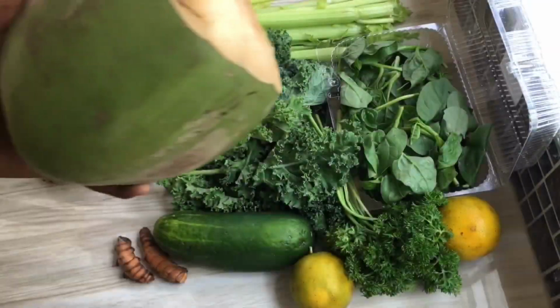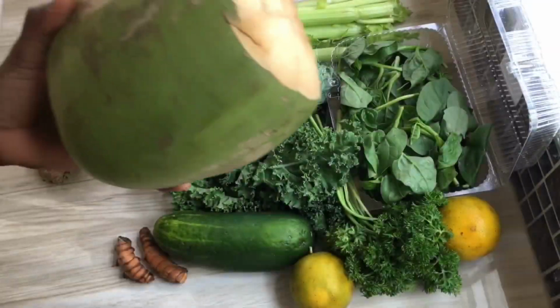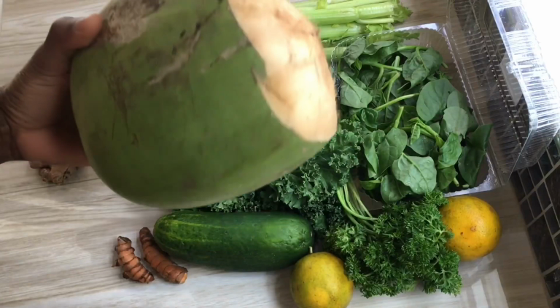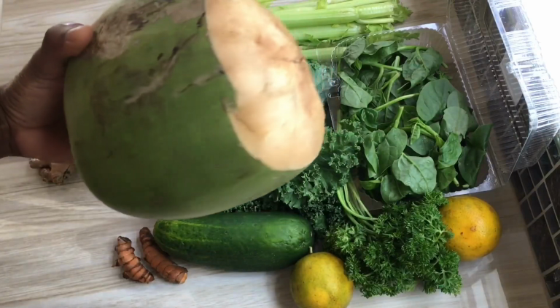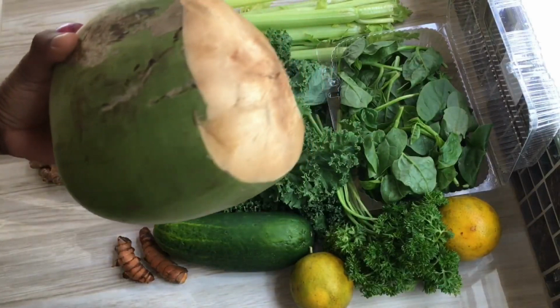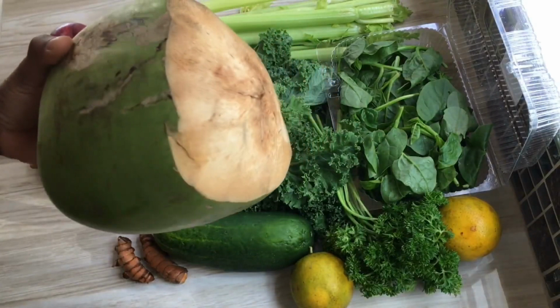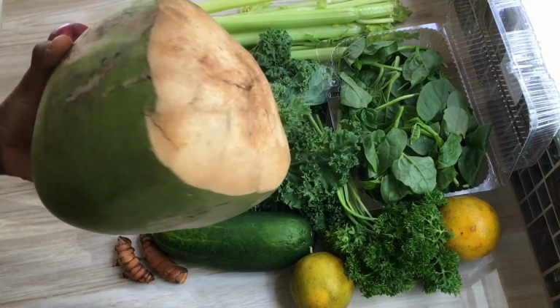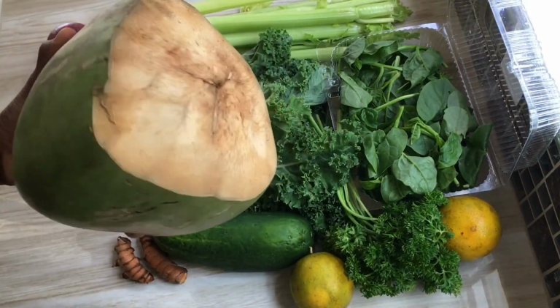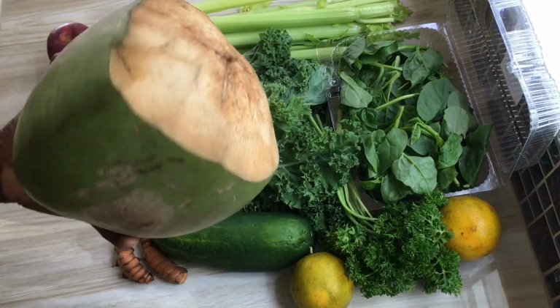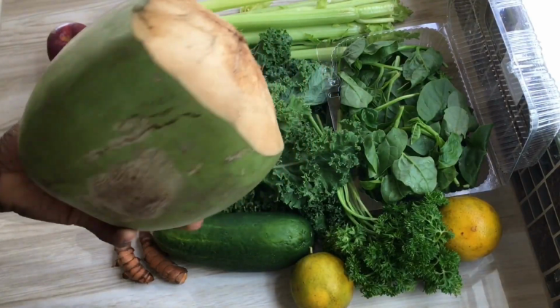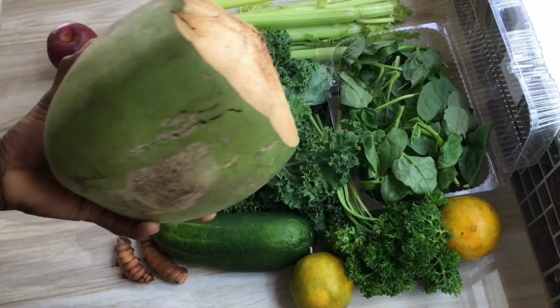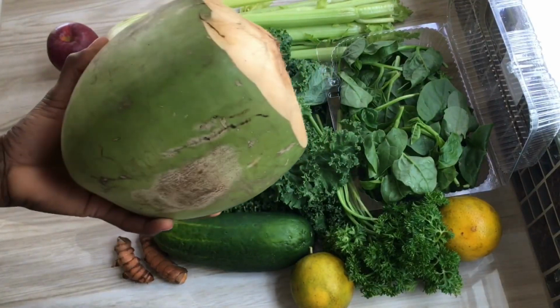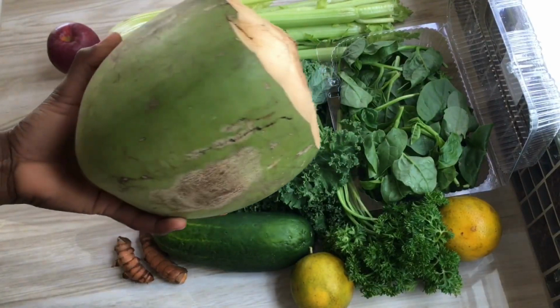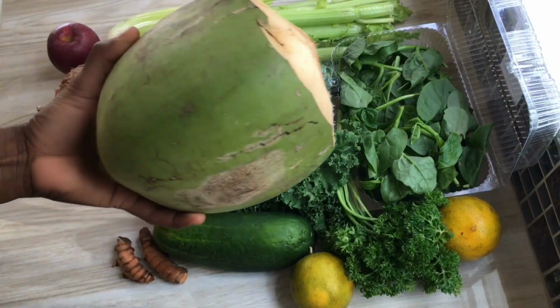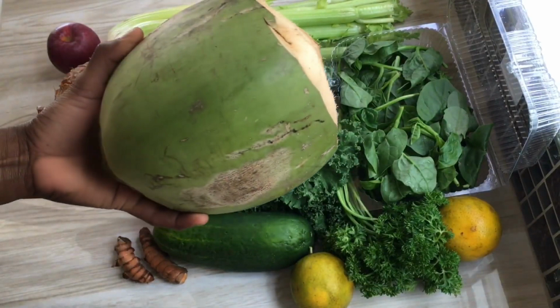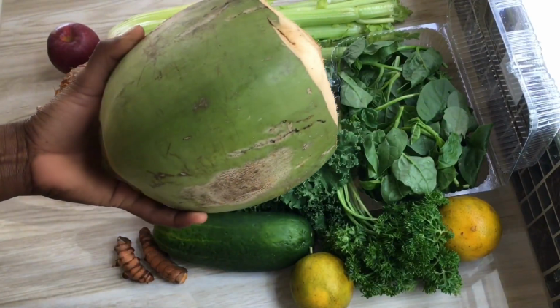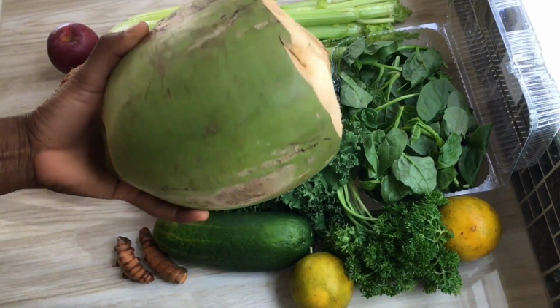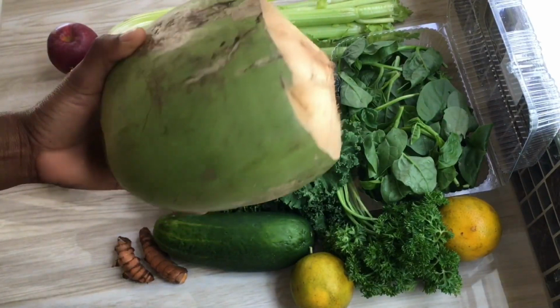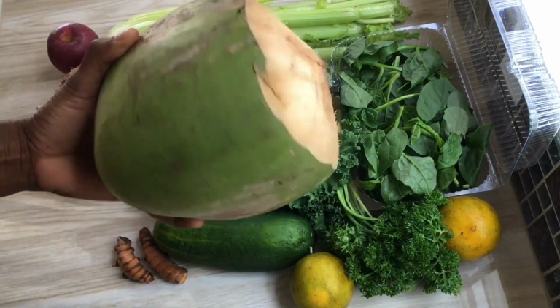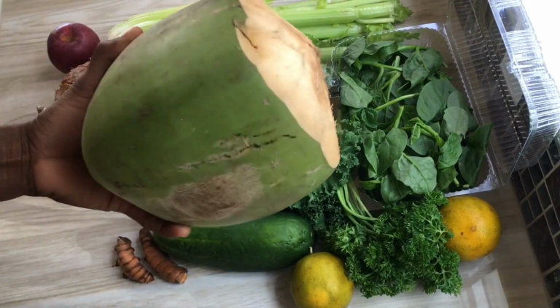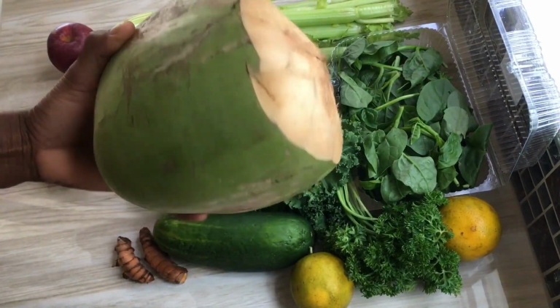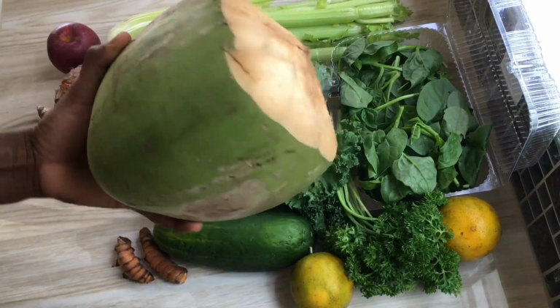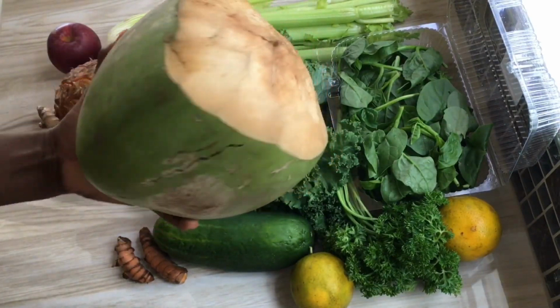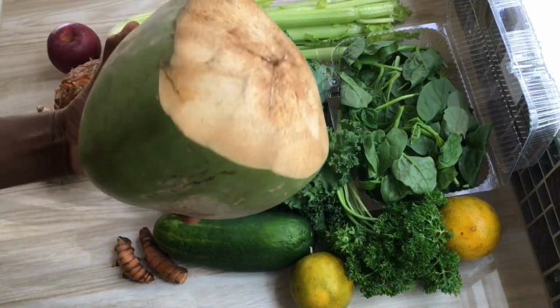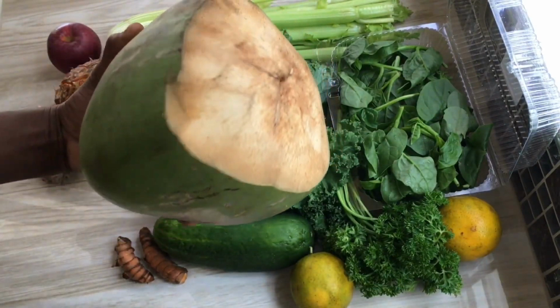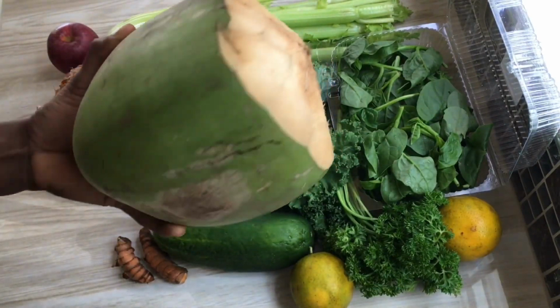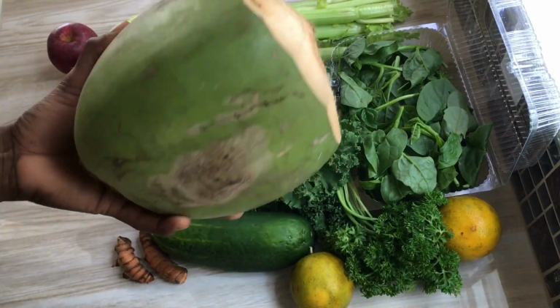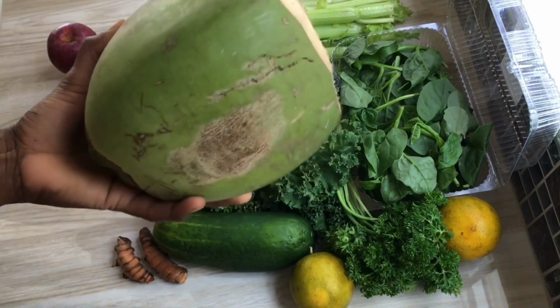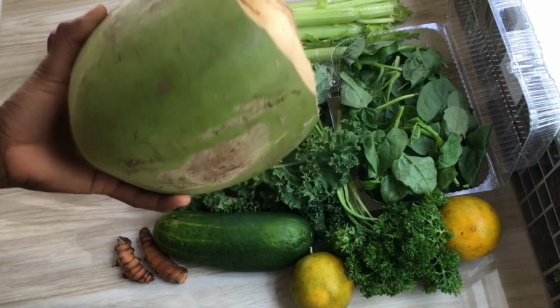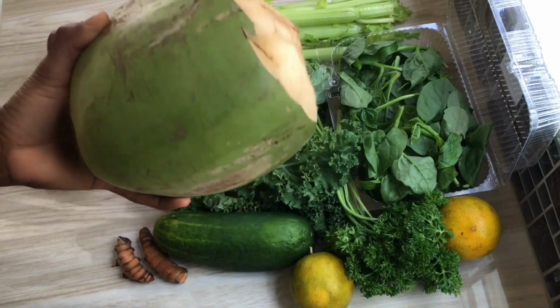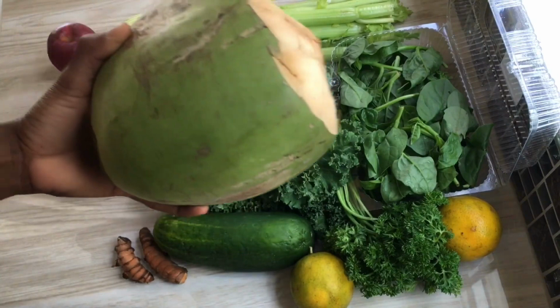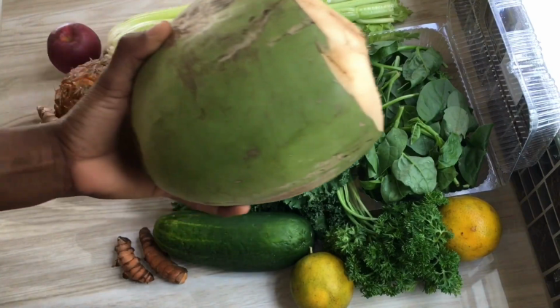Turmeric has anti-cancer, anti-inflammatory, and anti-aging properties, and it also helps to reduce acne. Coconut water contains electrolytes which enhance rehydration and replenish the body.